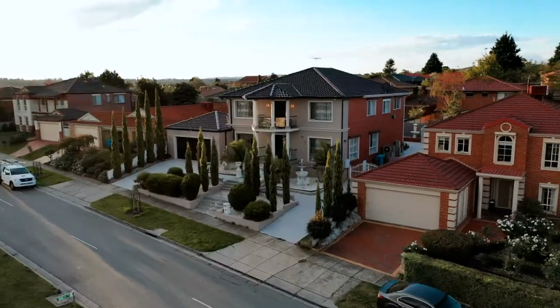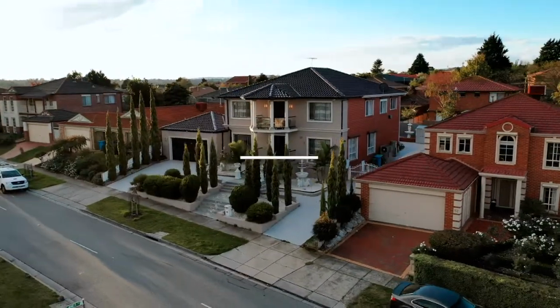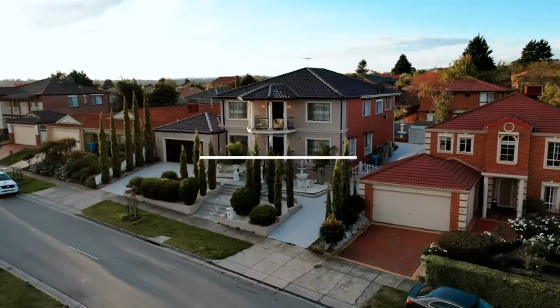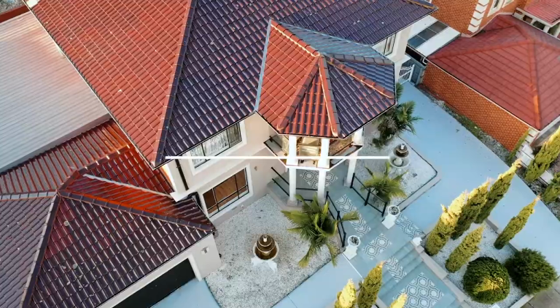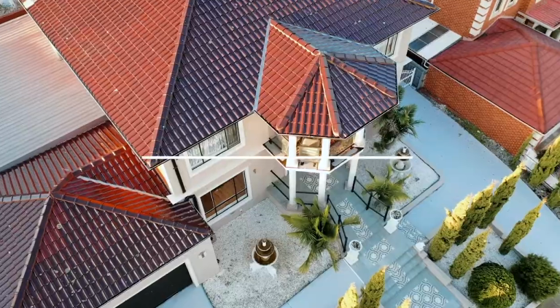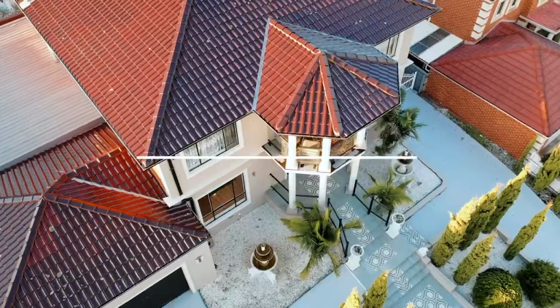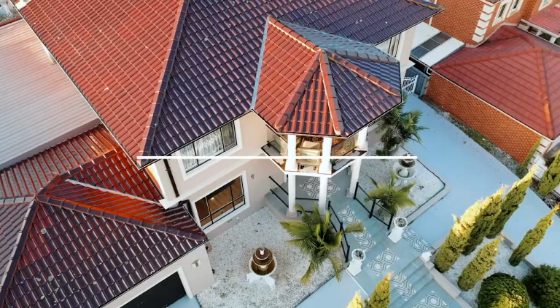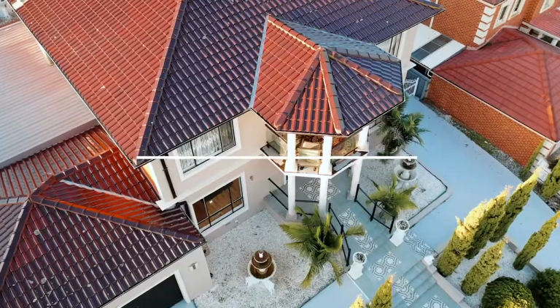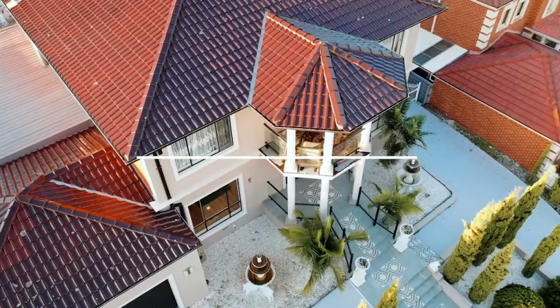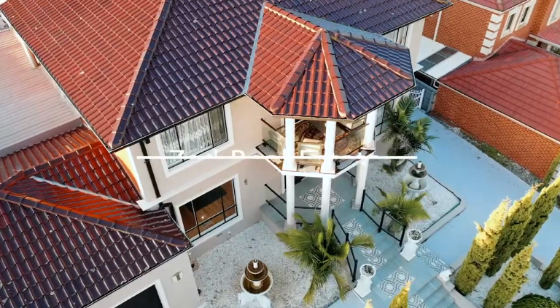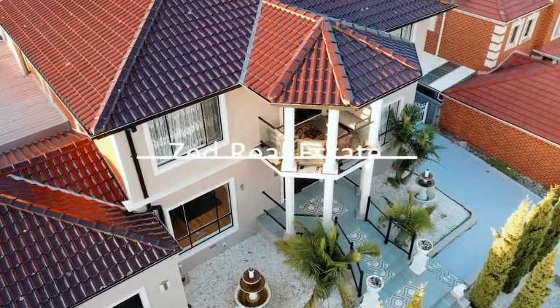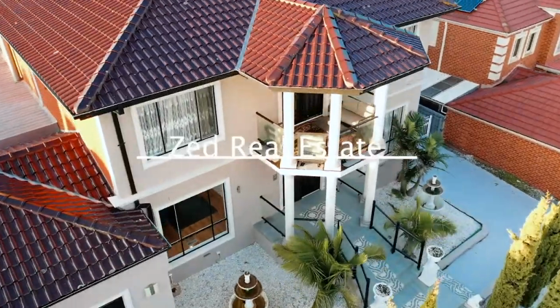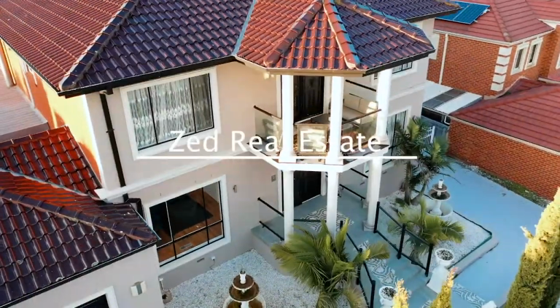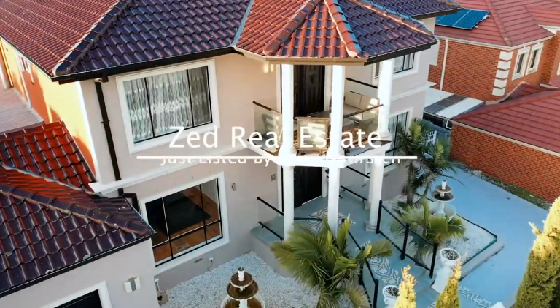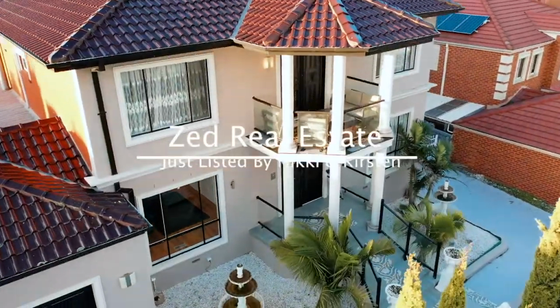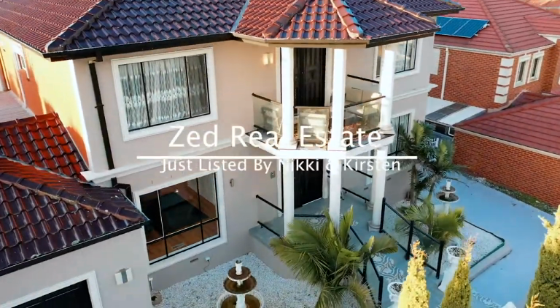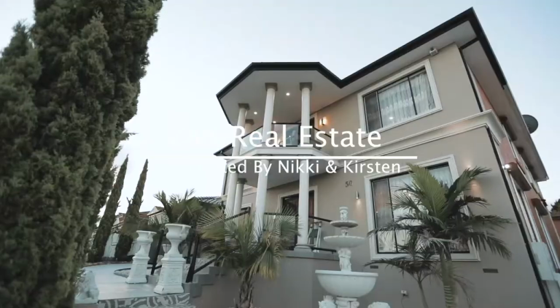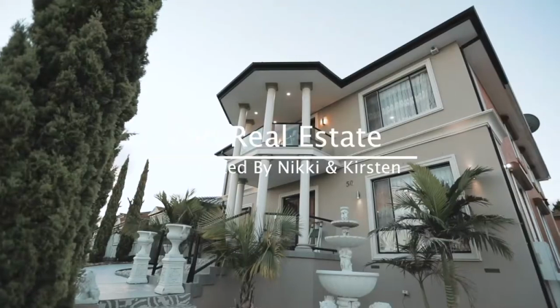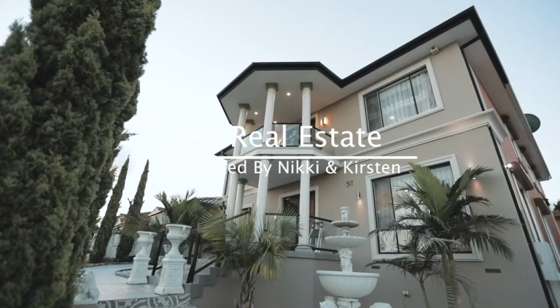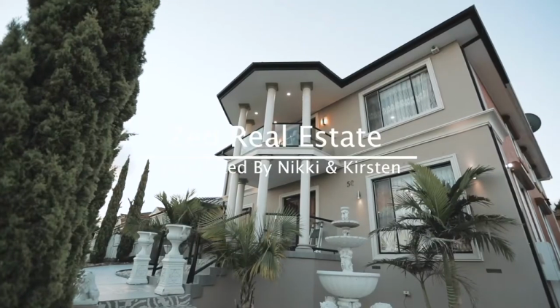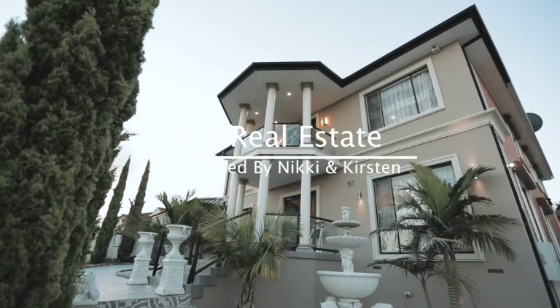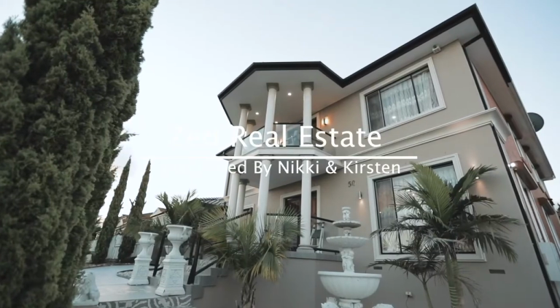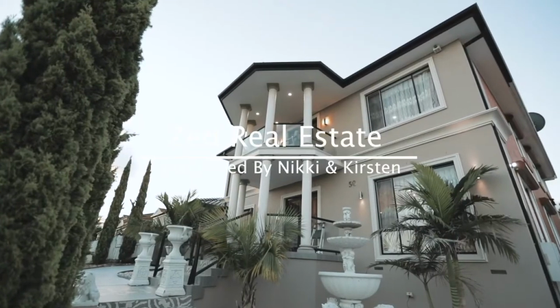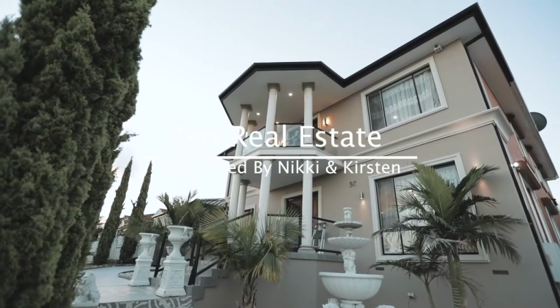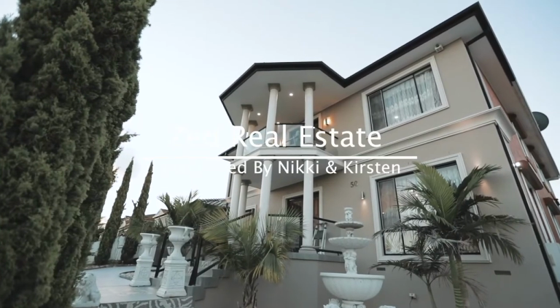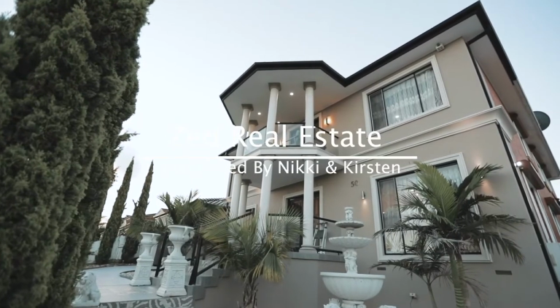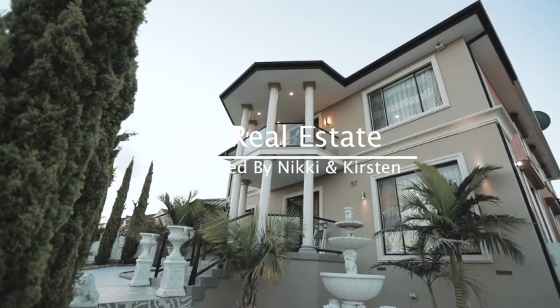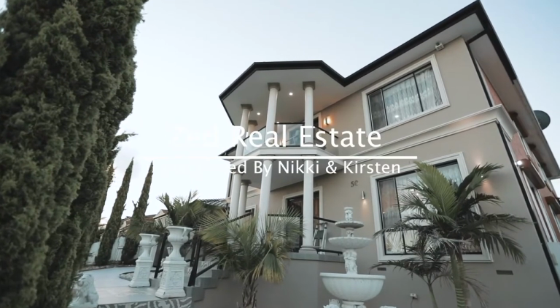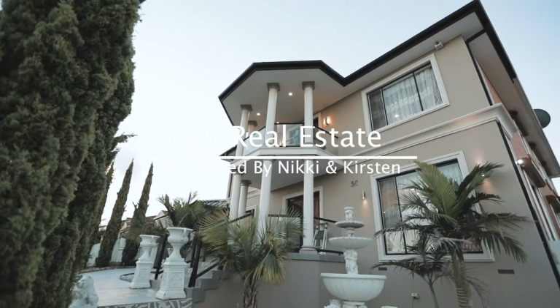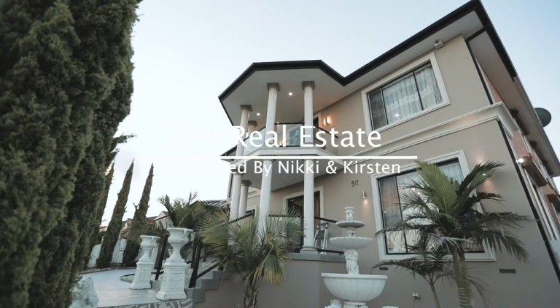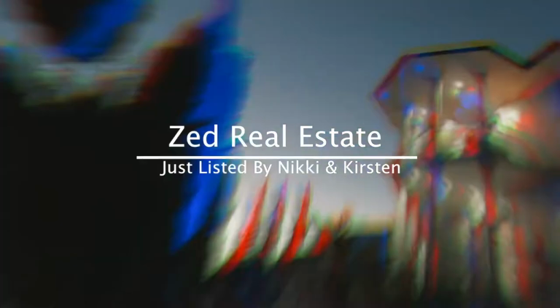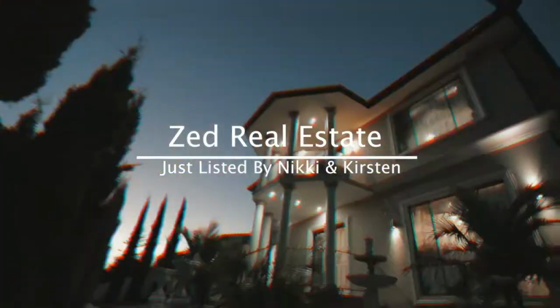Zed Real Estate proudly presents episode 140 of Just Listed by Nikki and Kirsten.